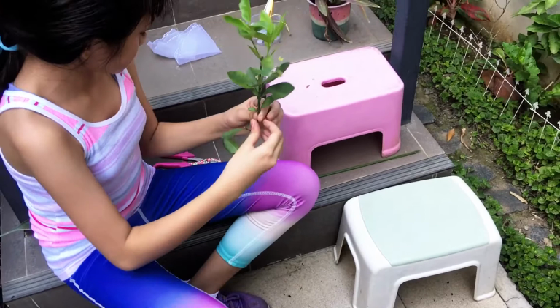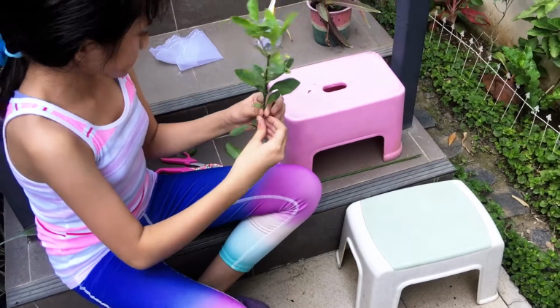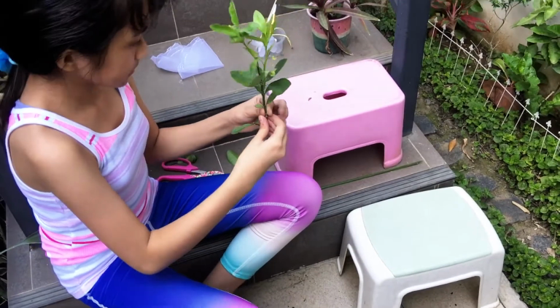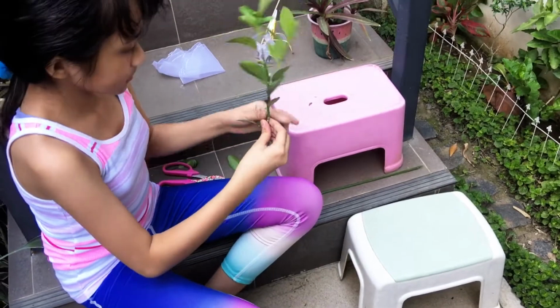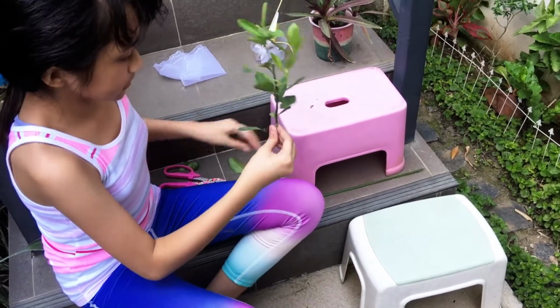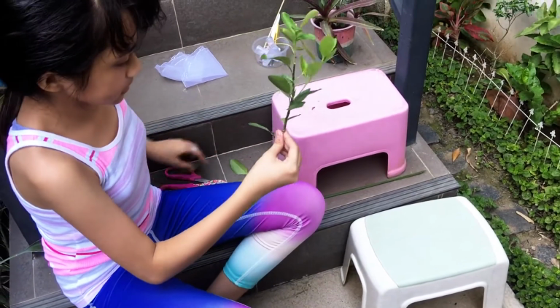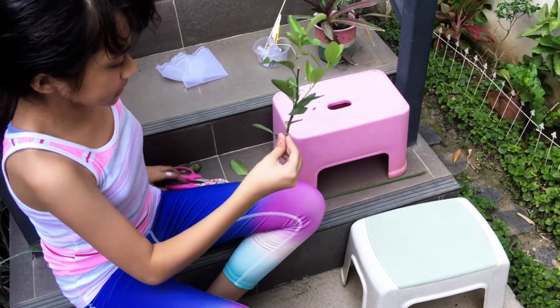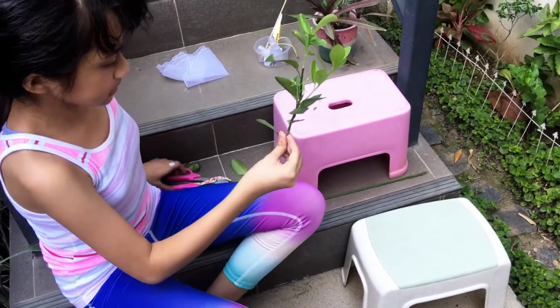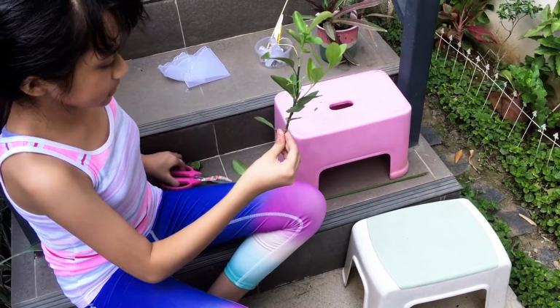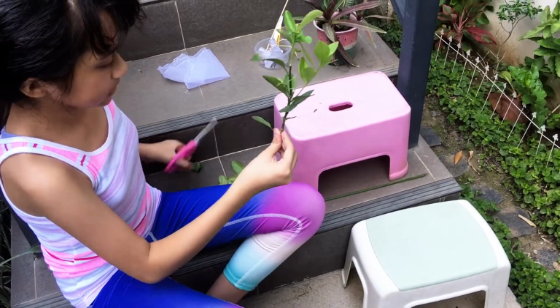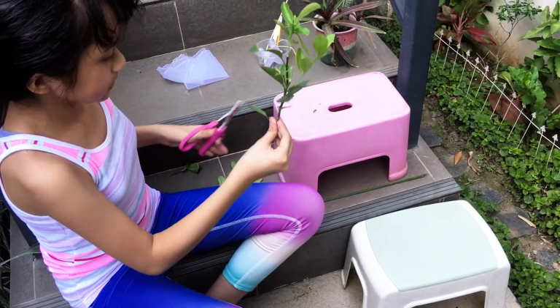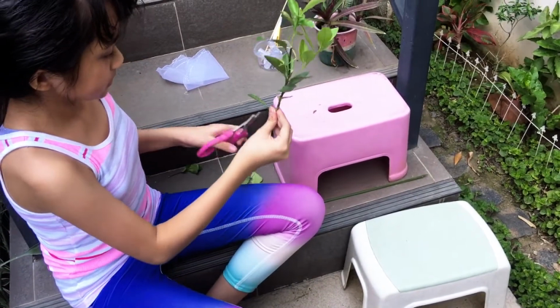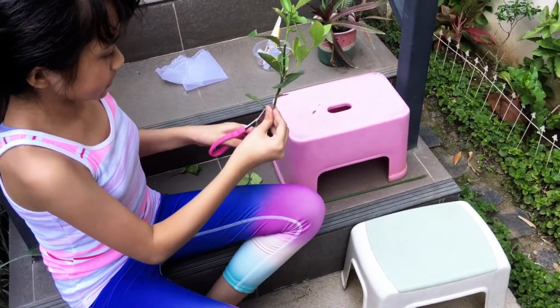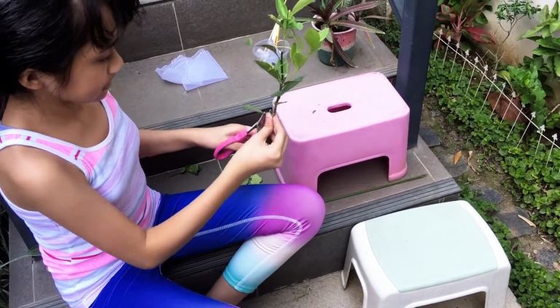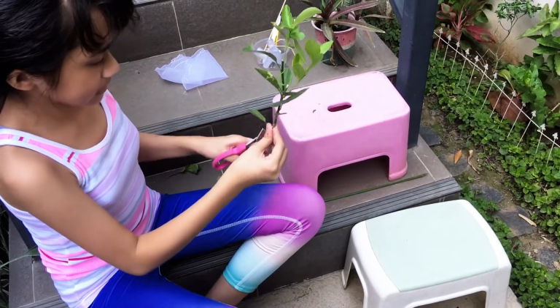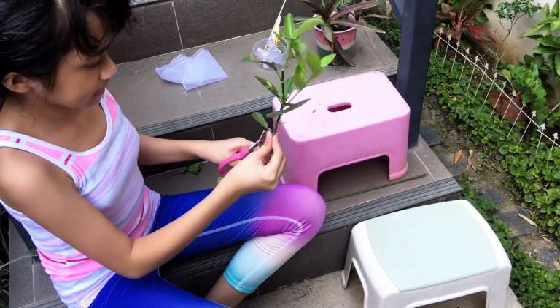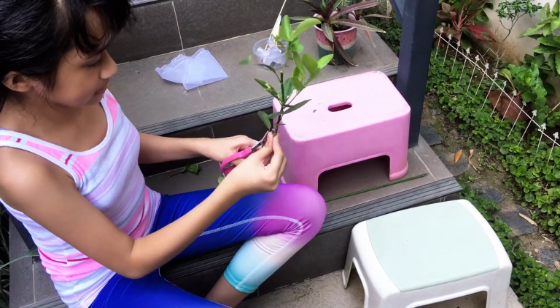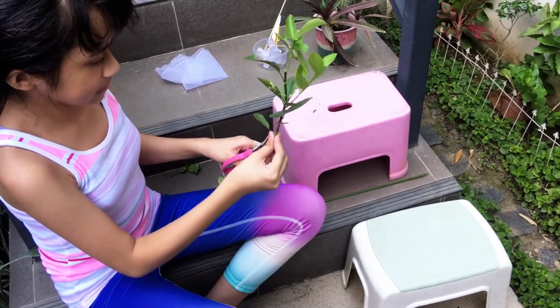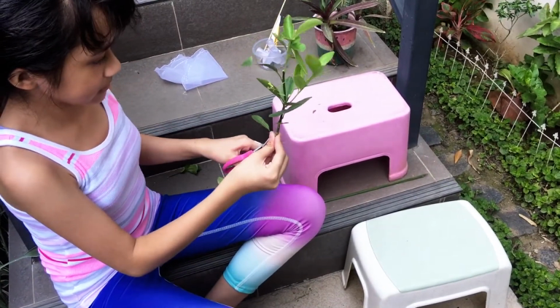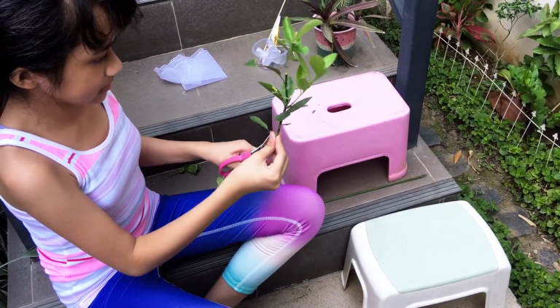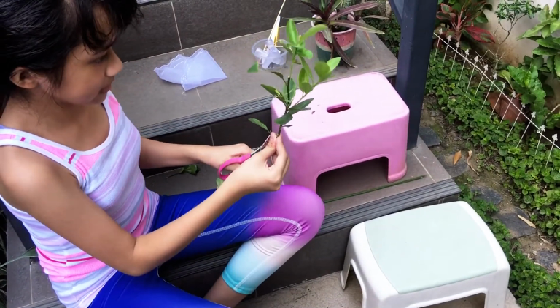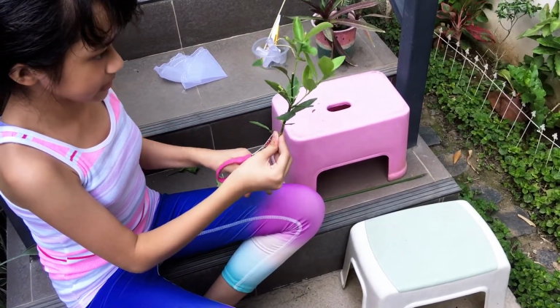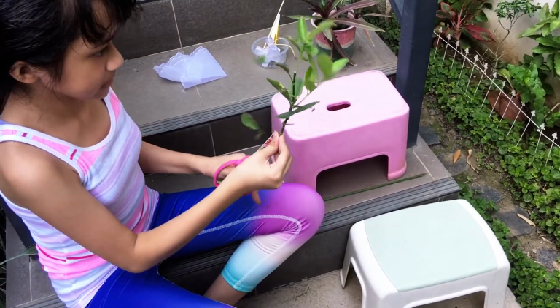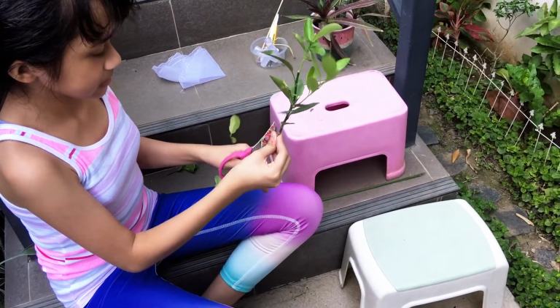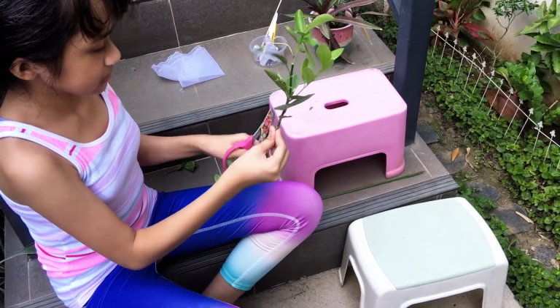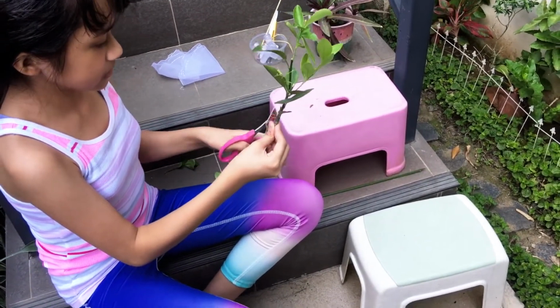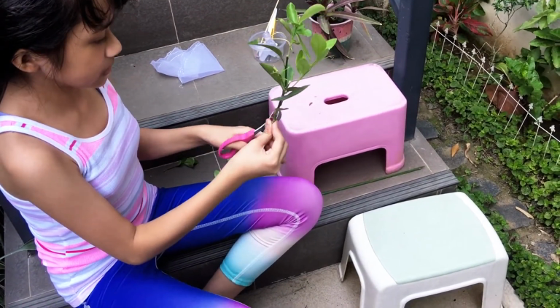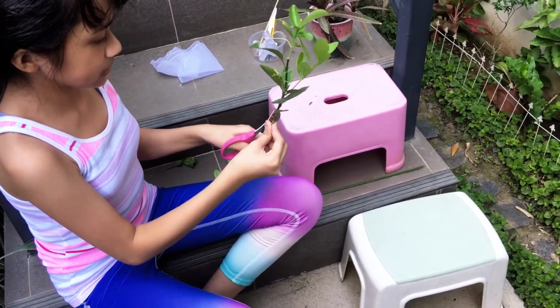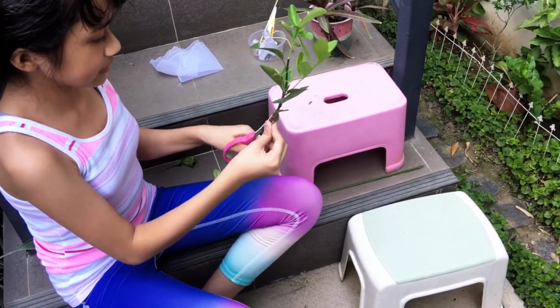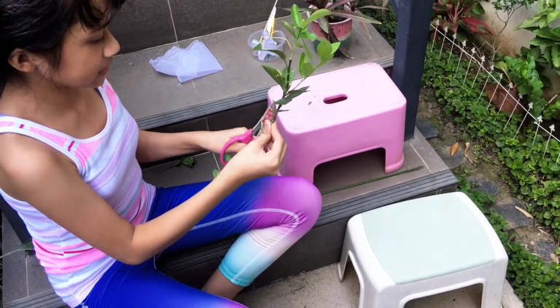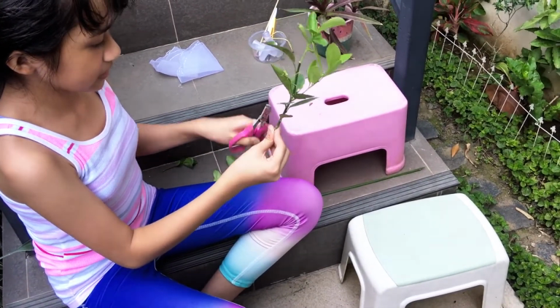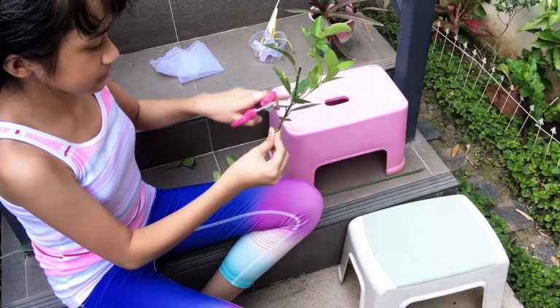Now I'll just trim some of the yellow leaves off.